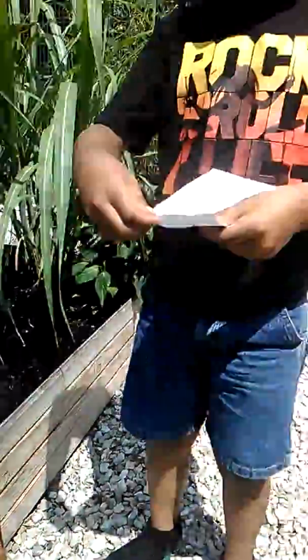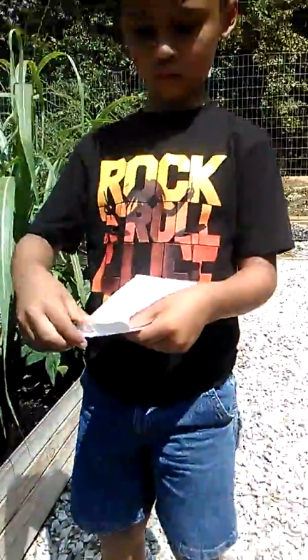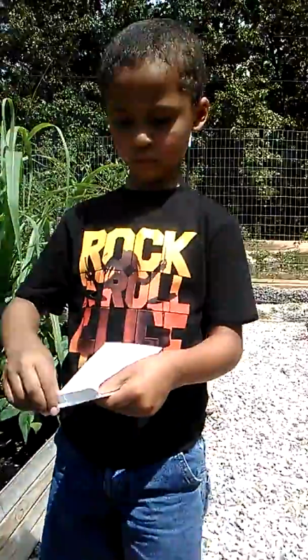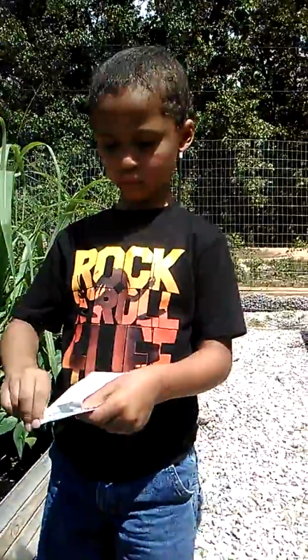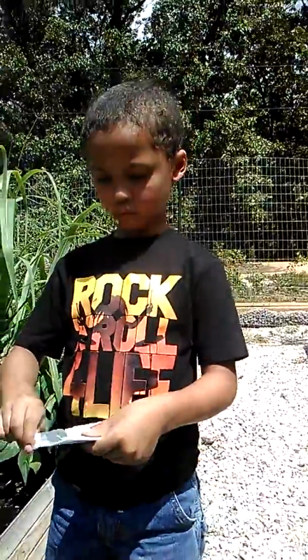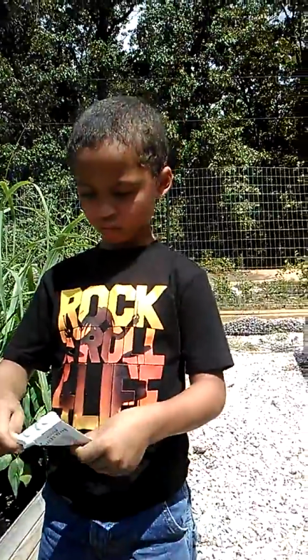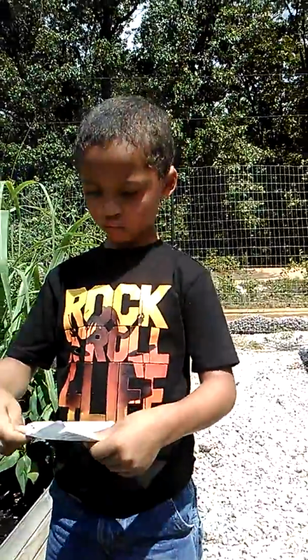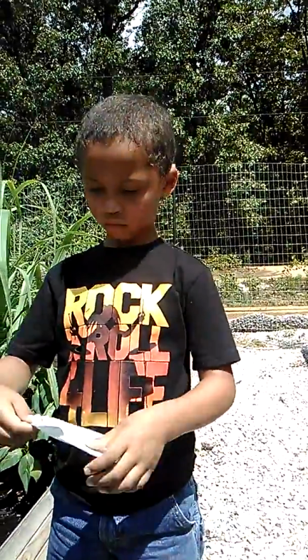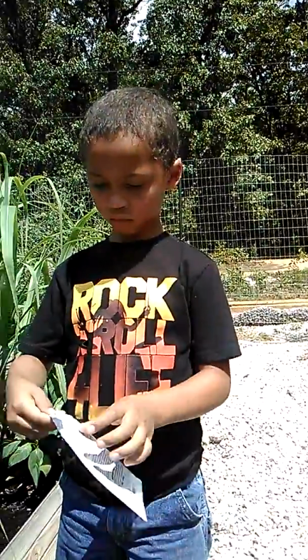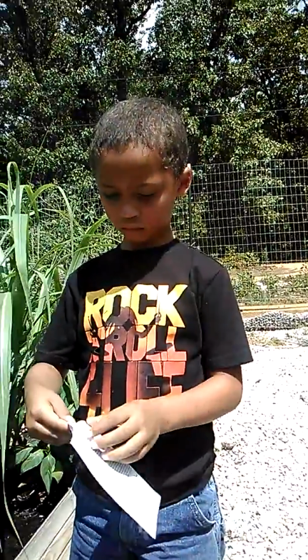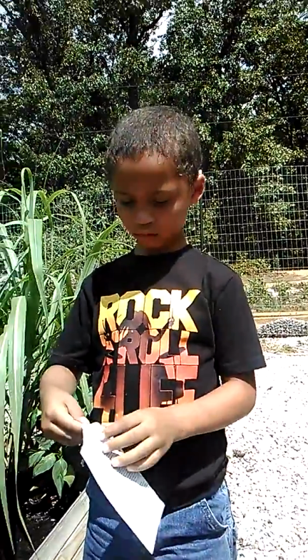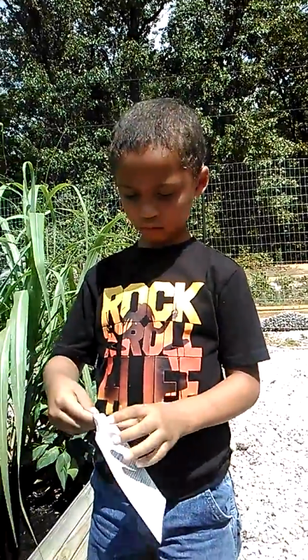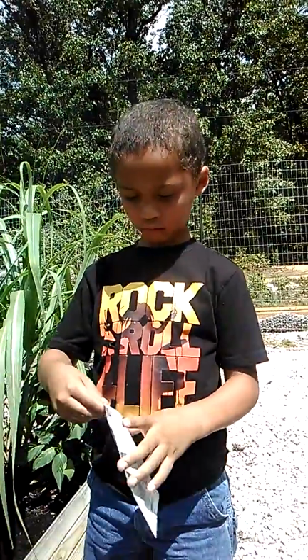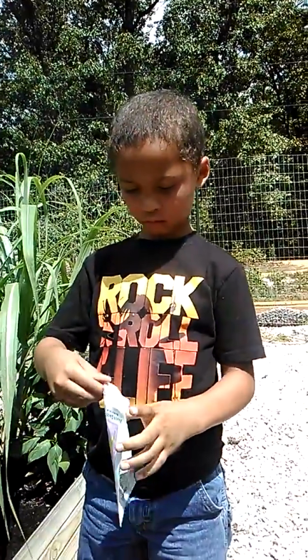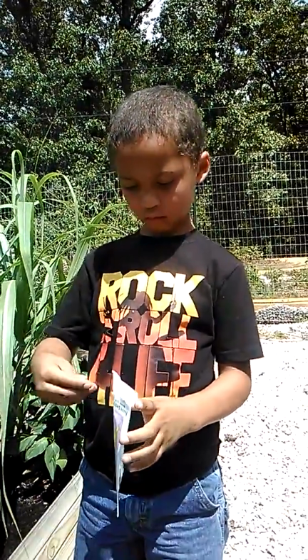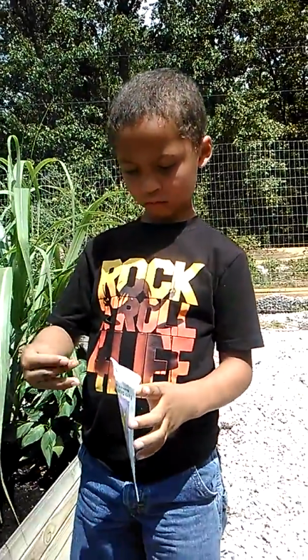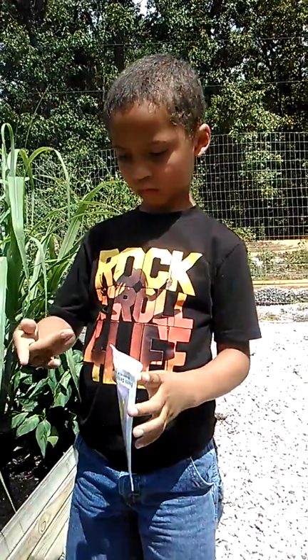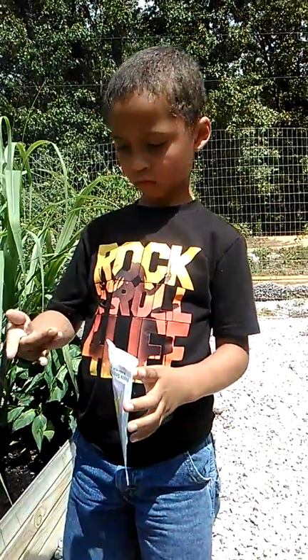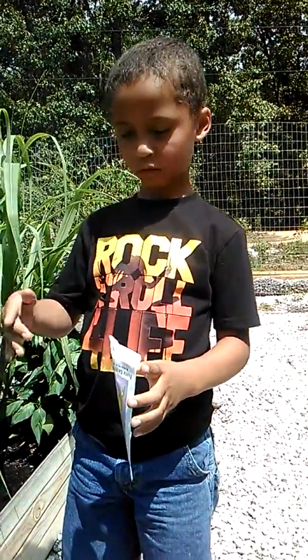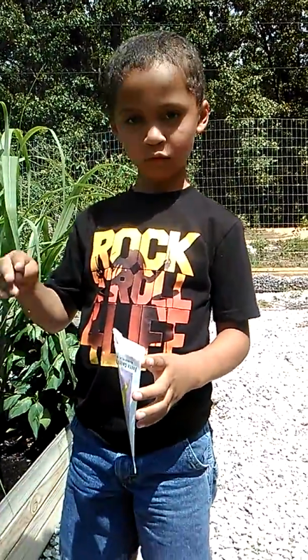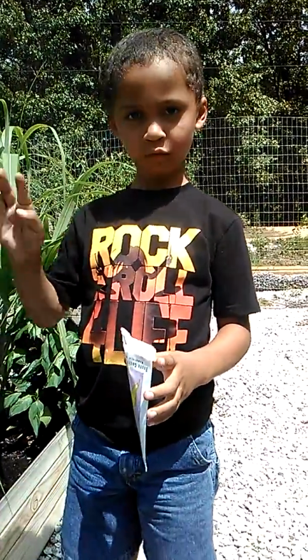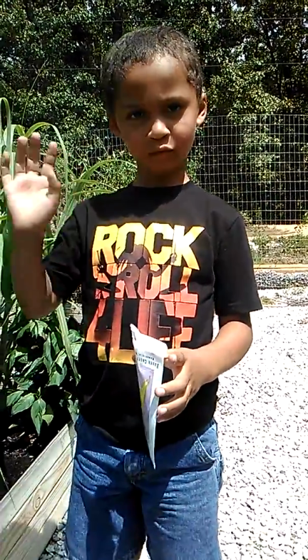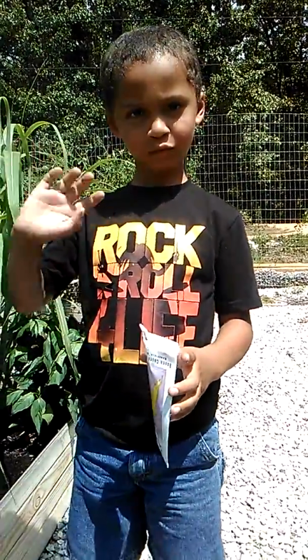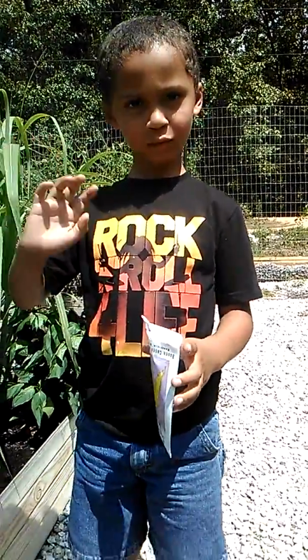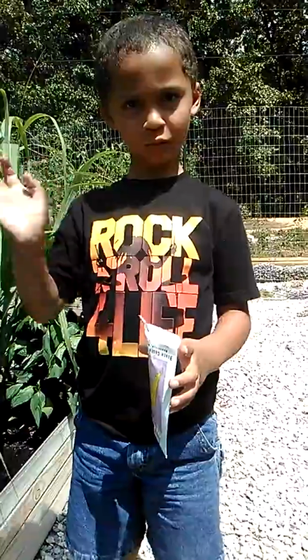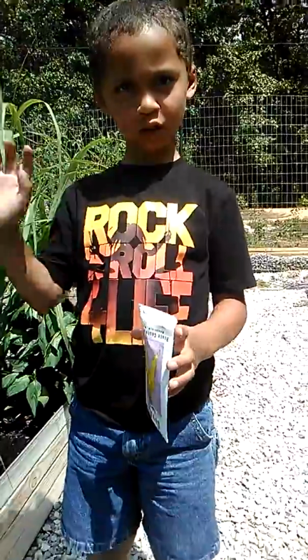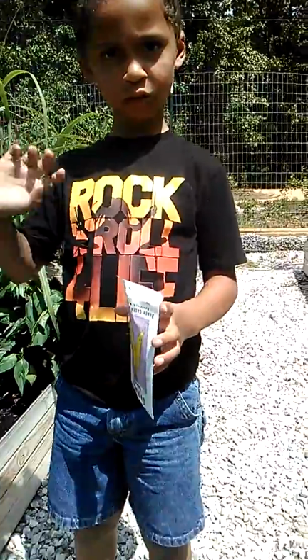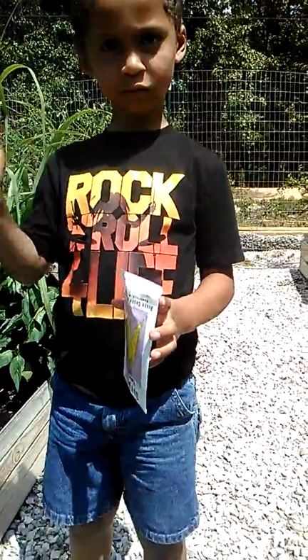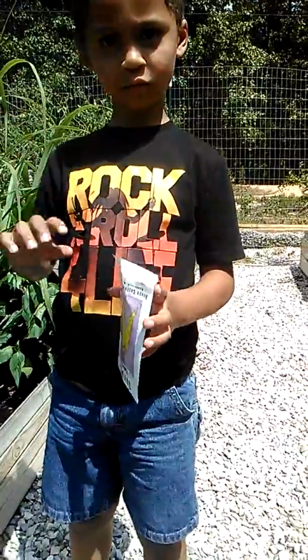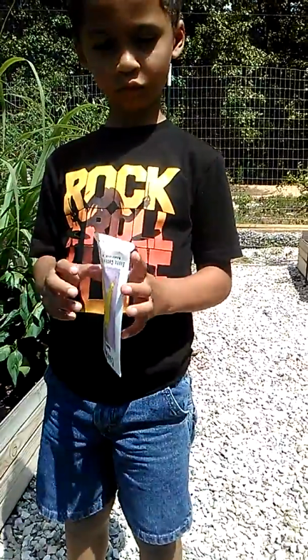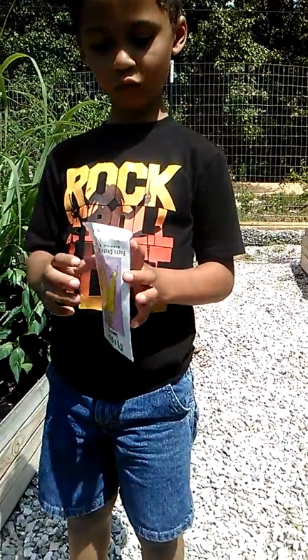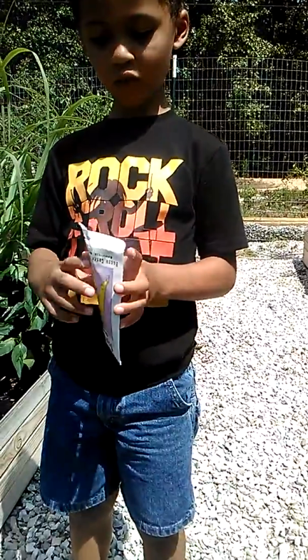Okay, here we are, another day on the homestead. Say hi, Noah! Hey everyone, what are you planting today, Noah?